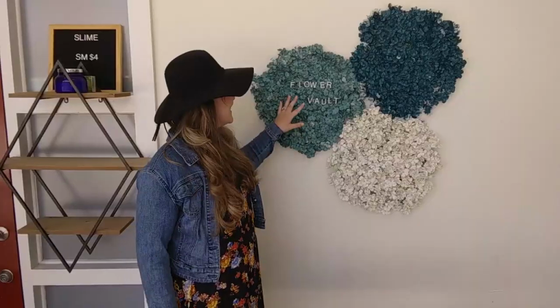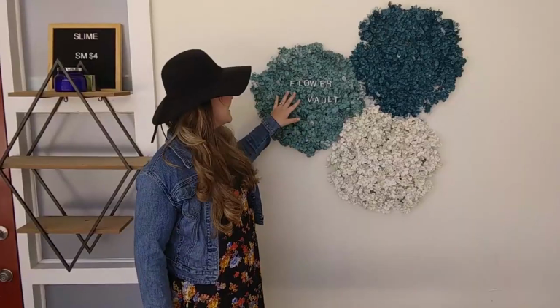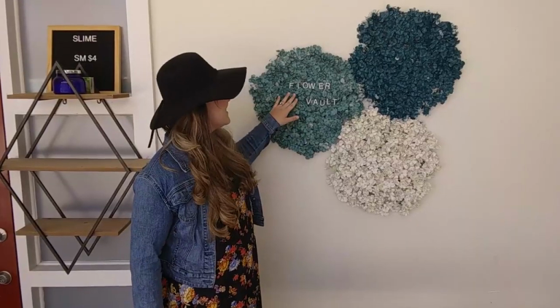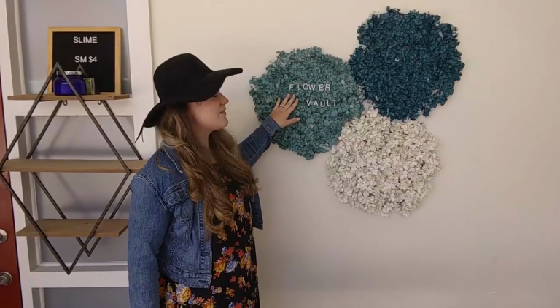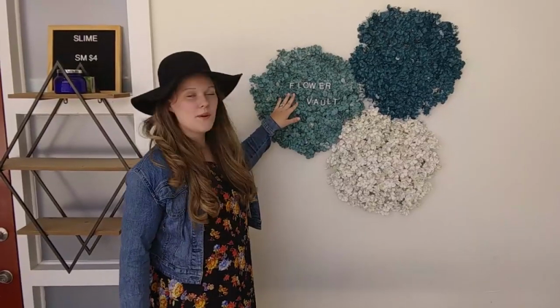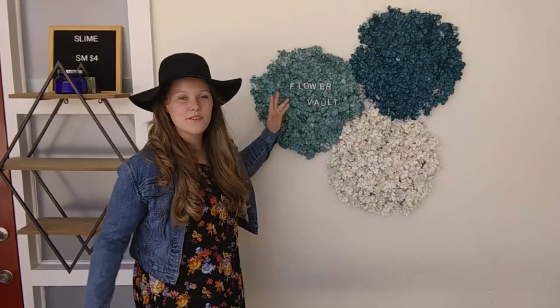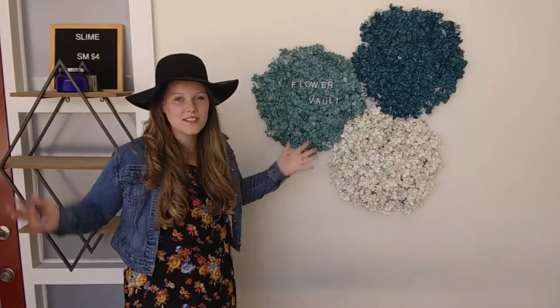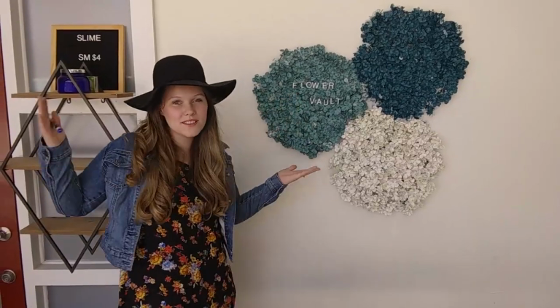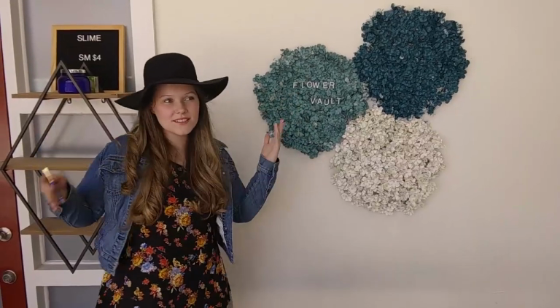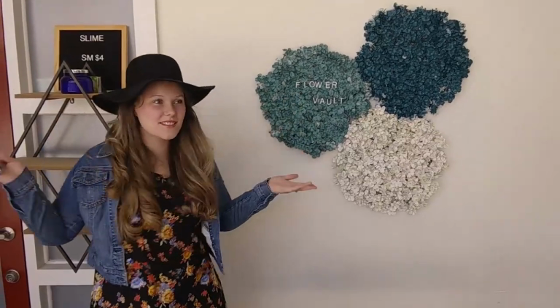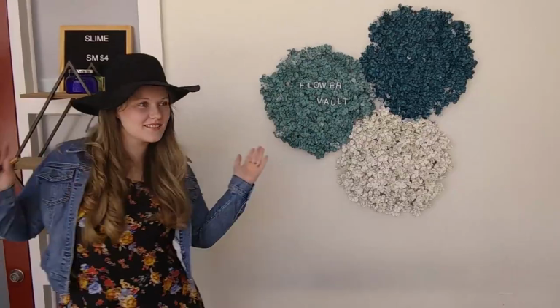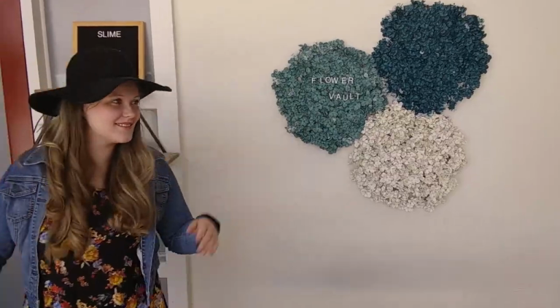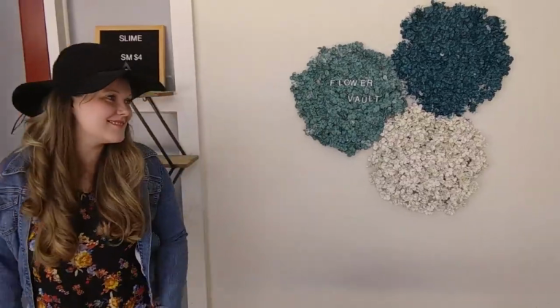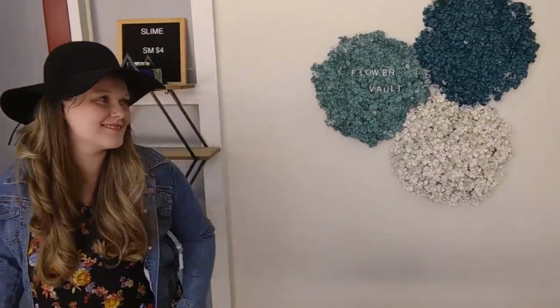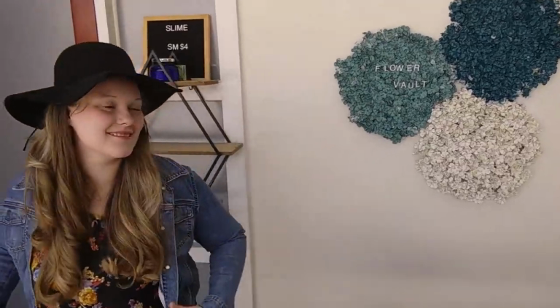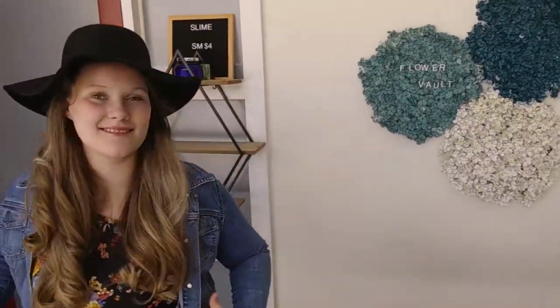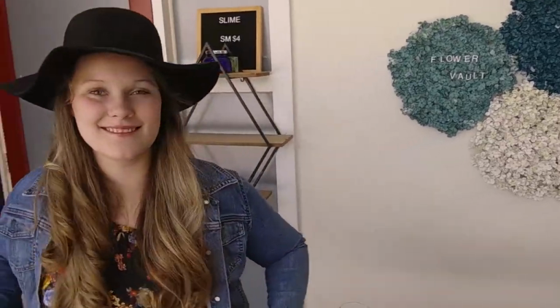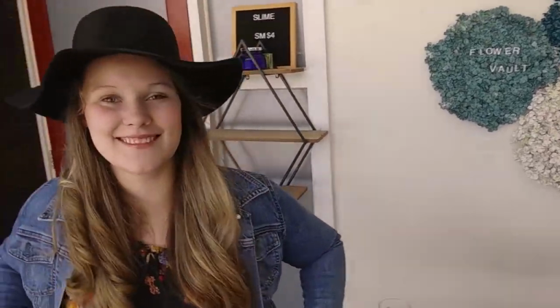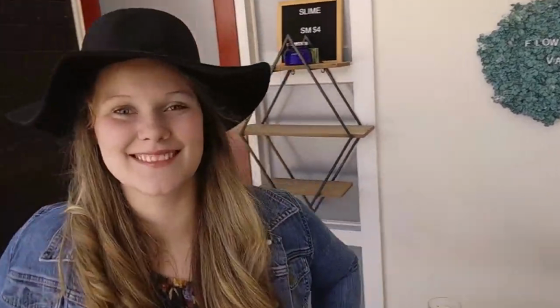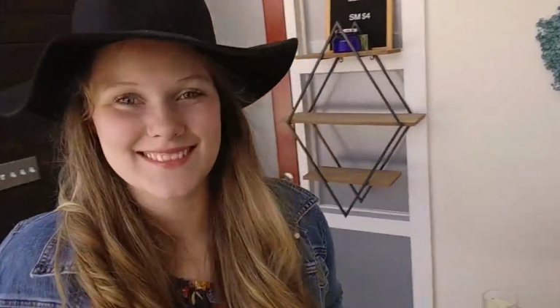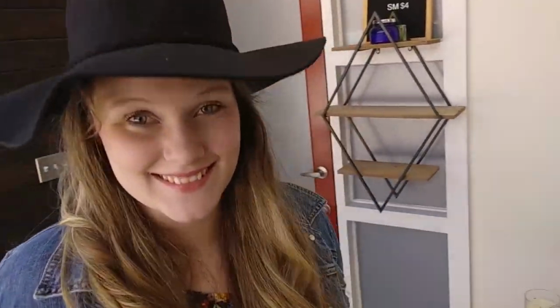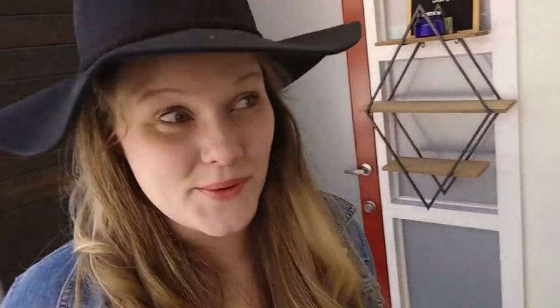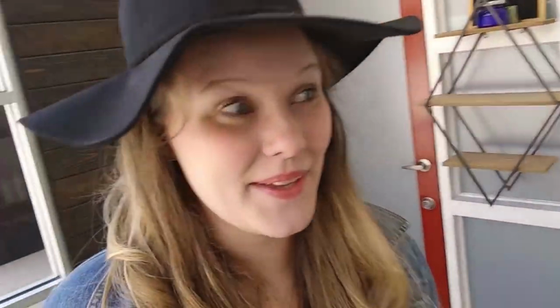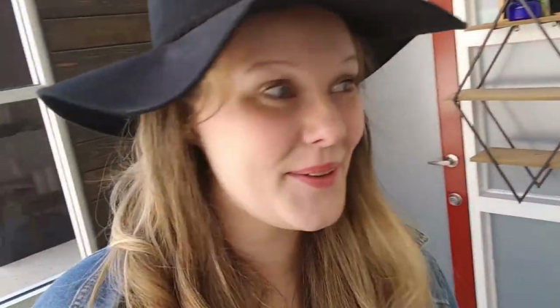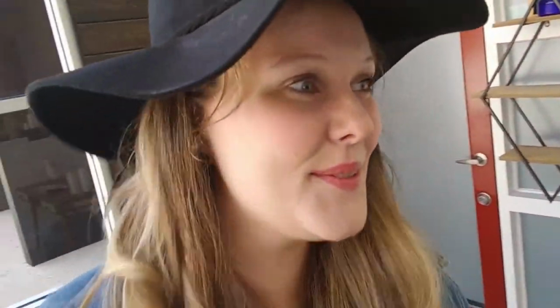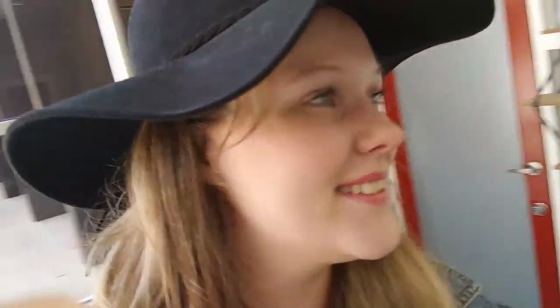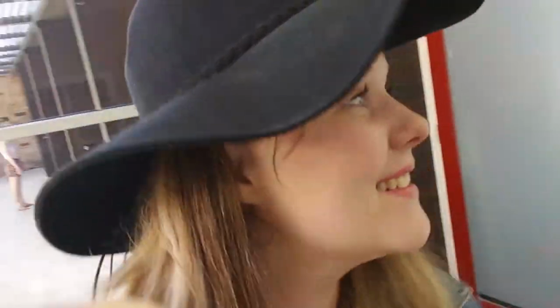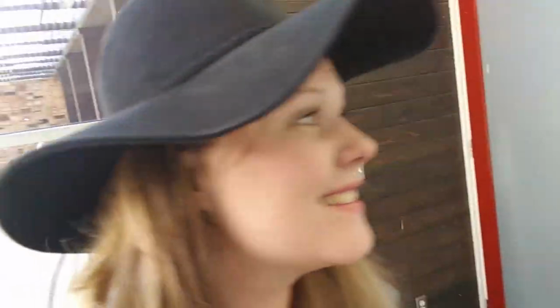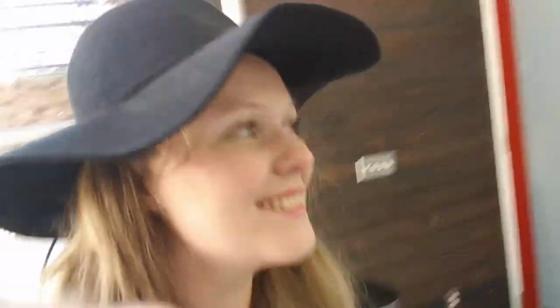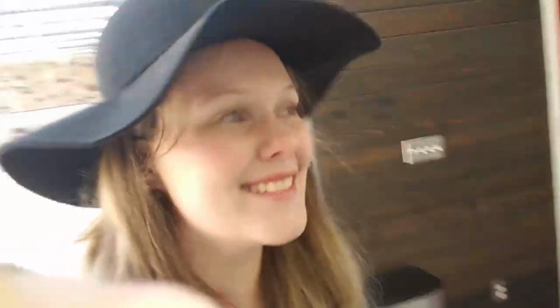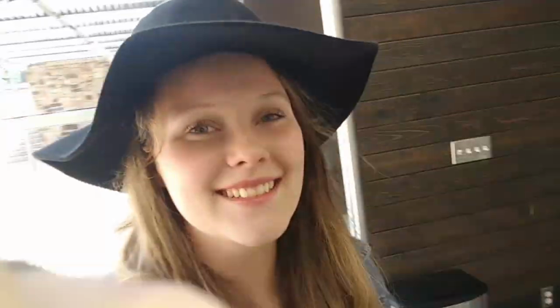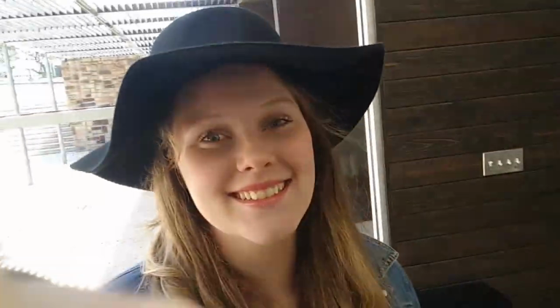This is The Flower Vault! Here we go! Look how beautiful she looks!